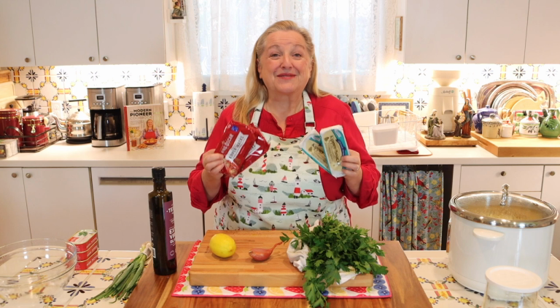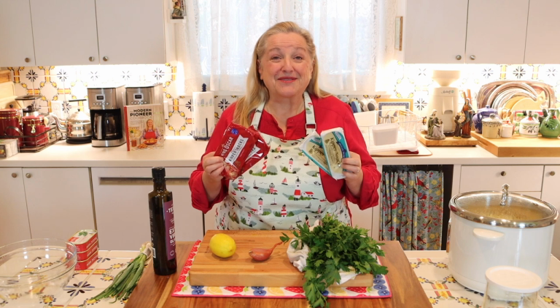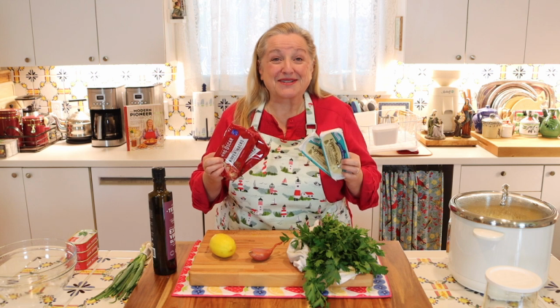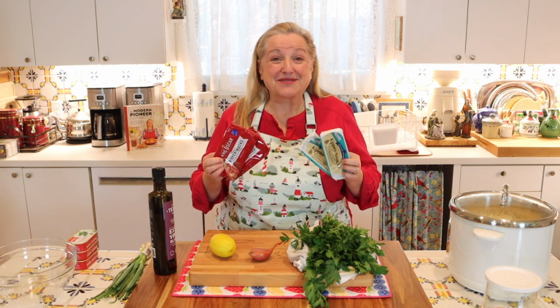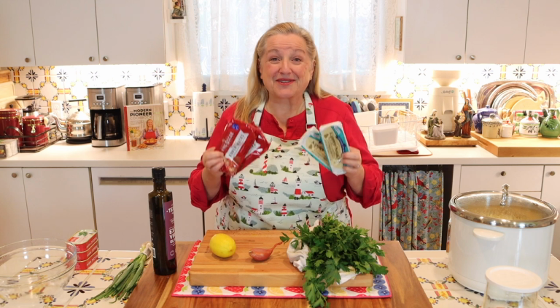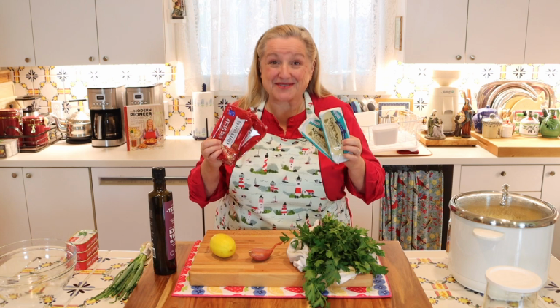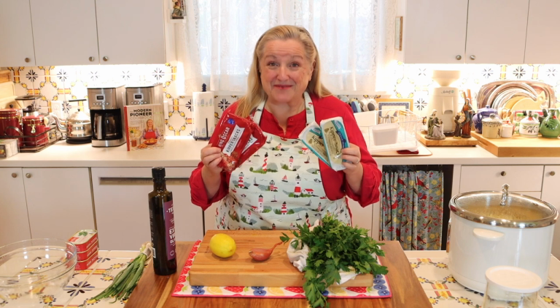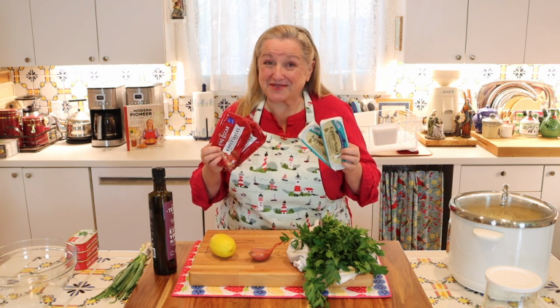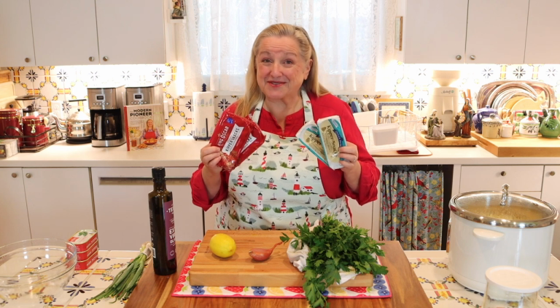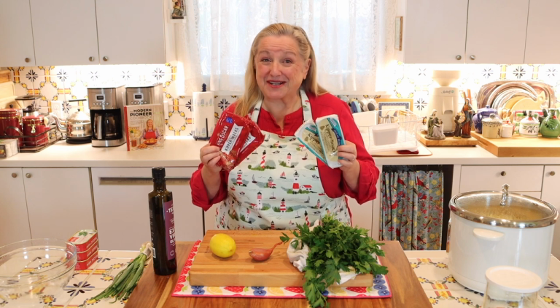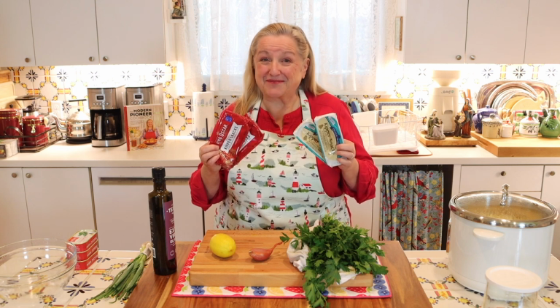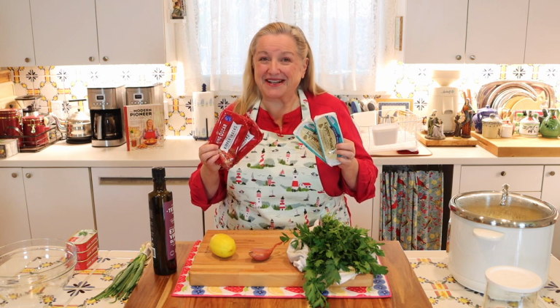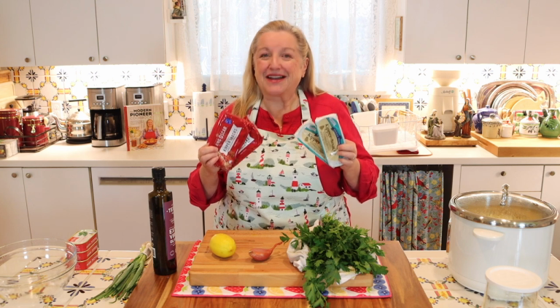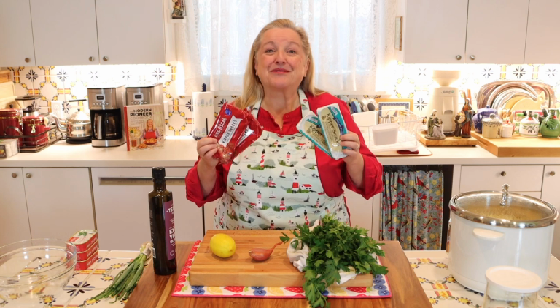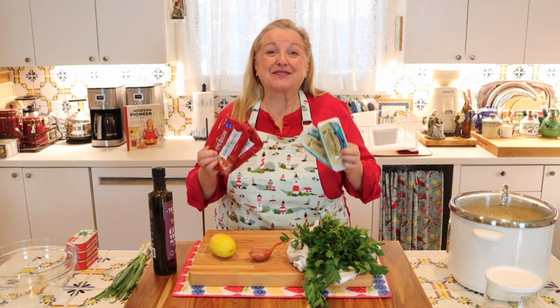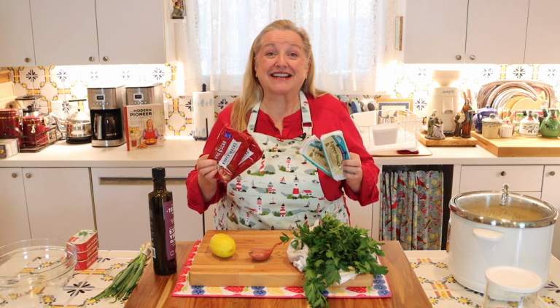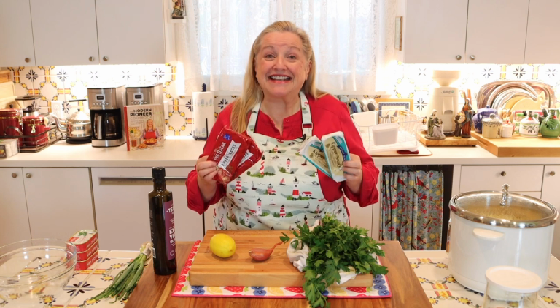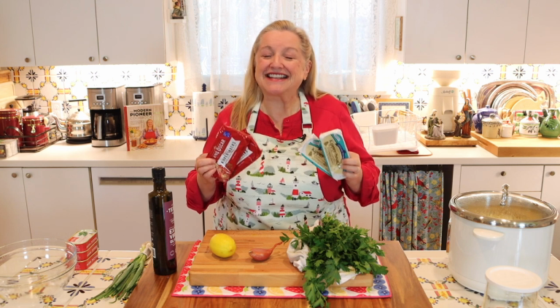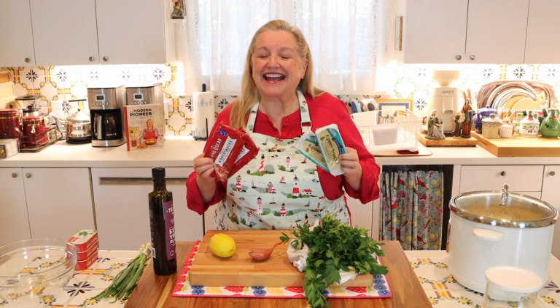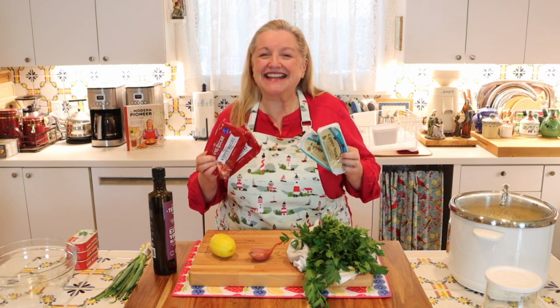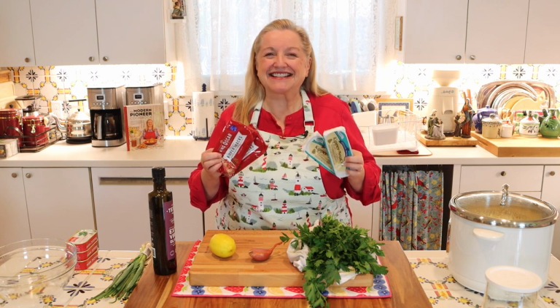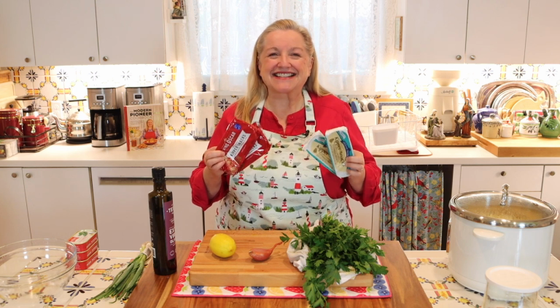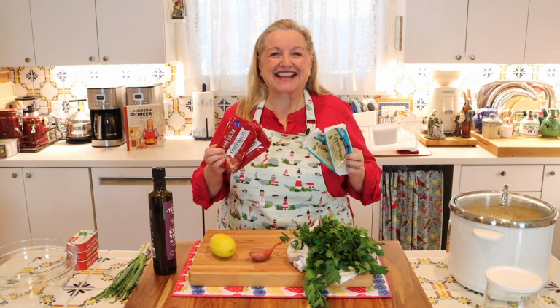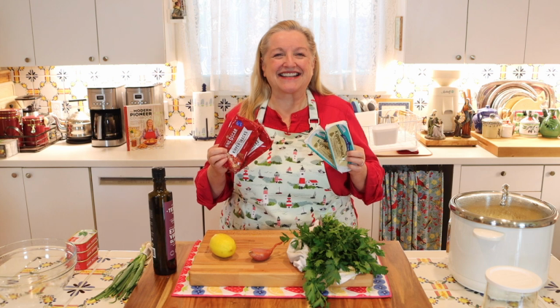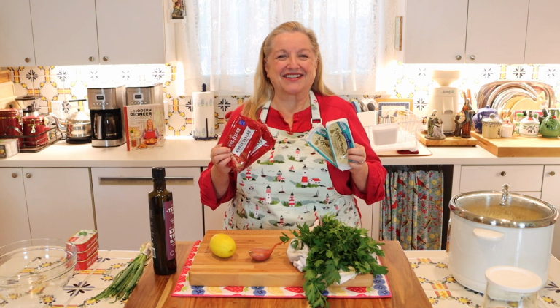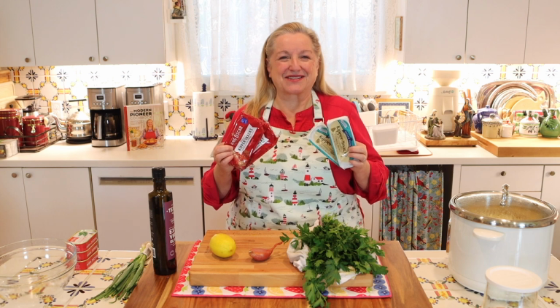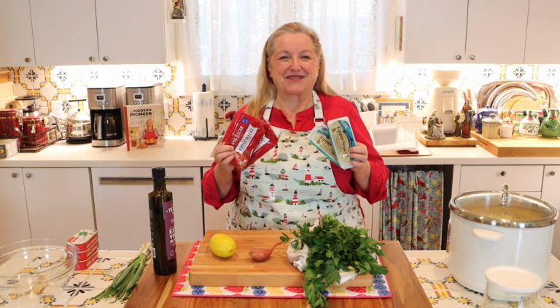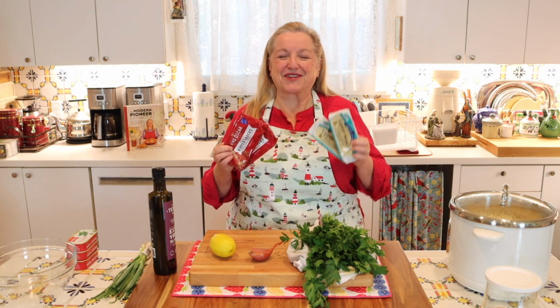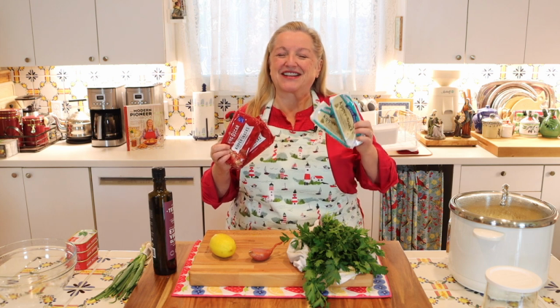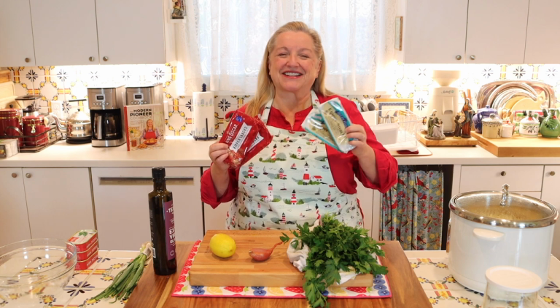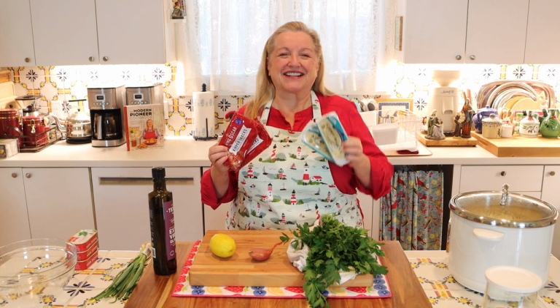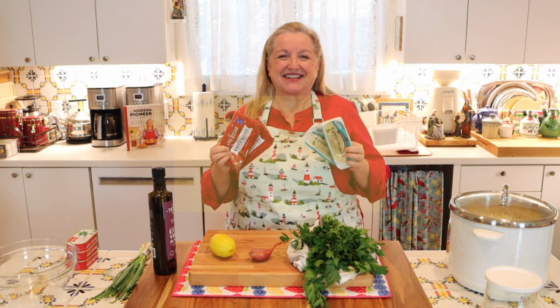Wondering what to do with all those kippers you stocked up on? Well, I've got an easy and delicious canned herring recipe for you that you're going to love.